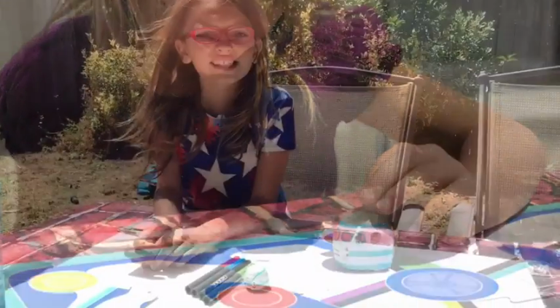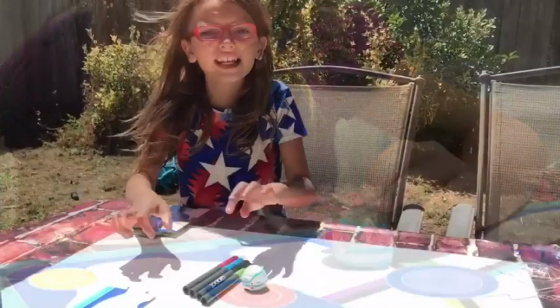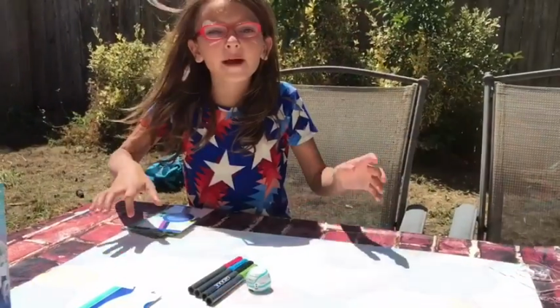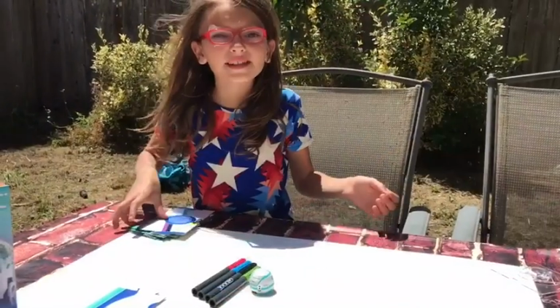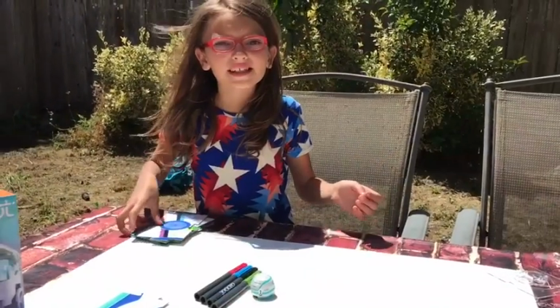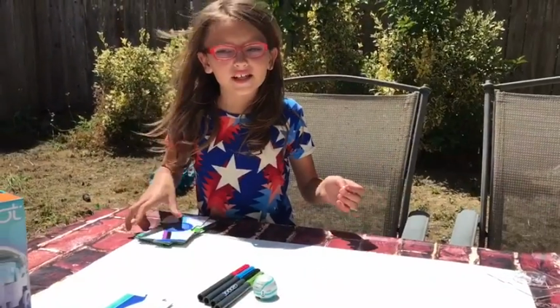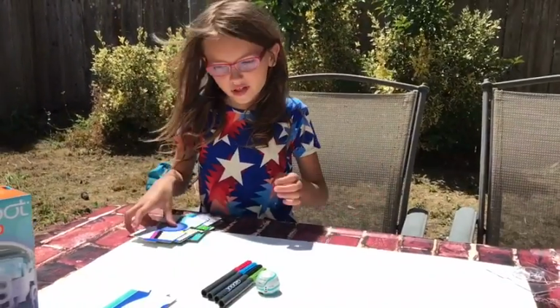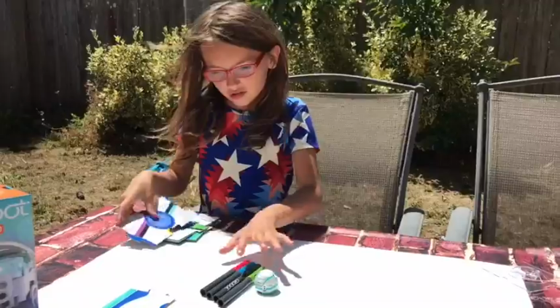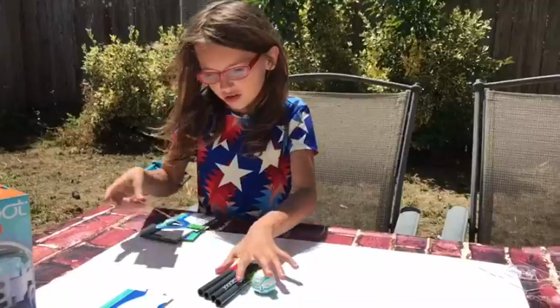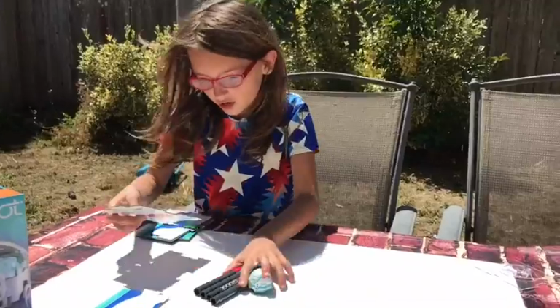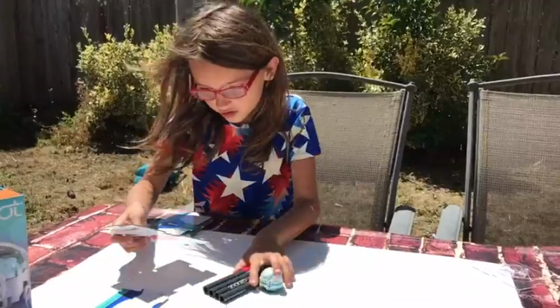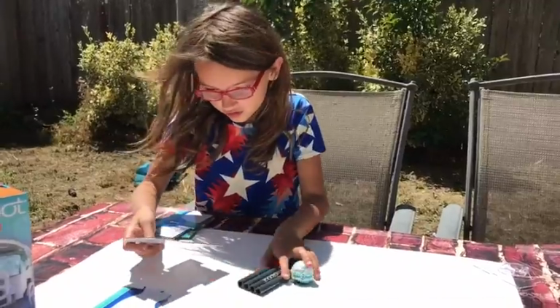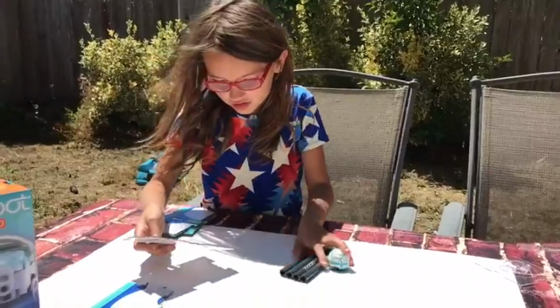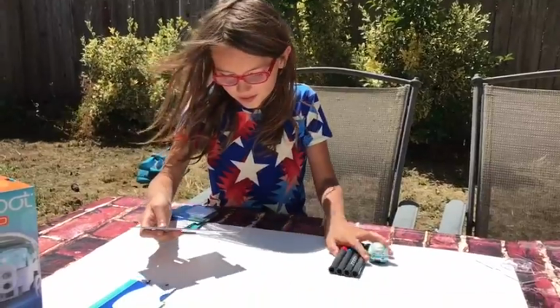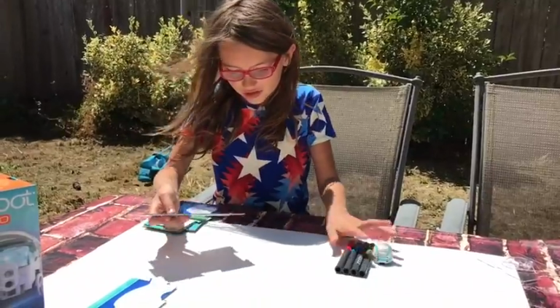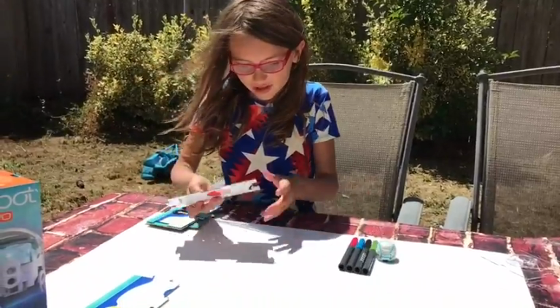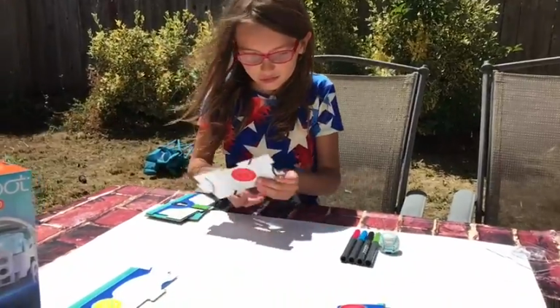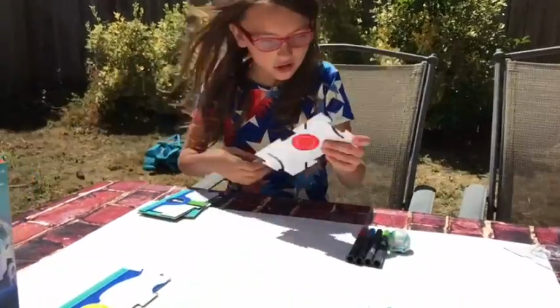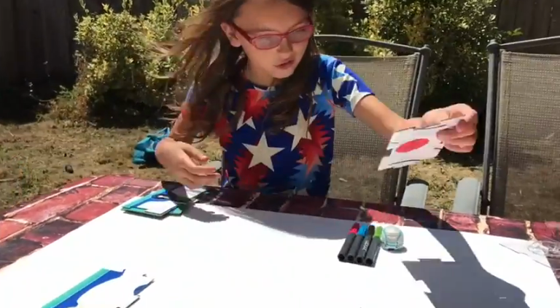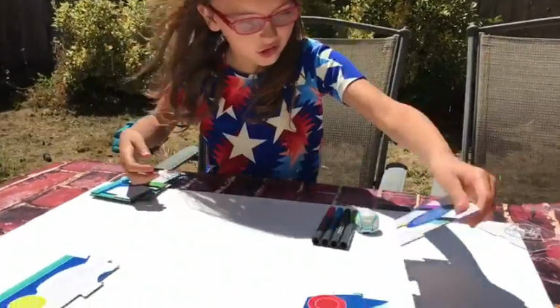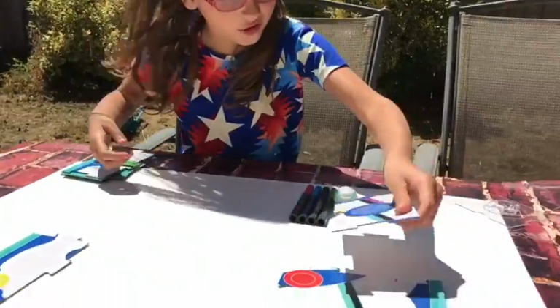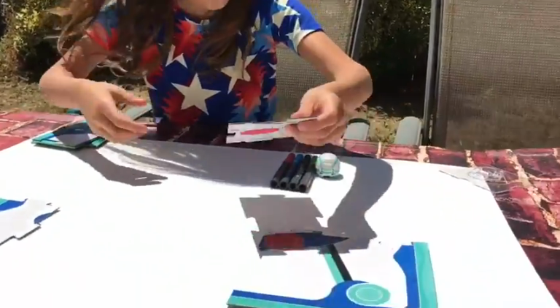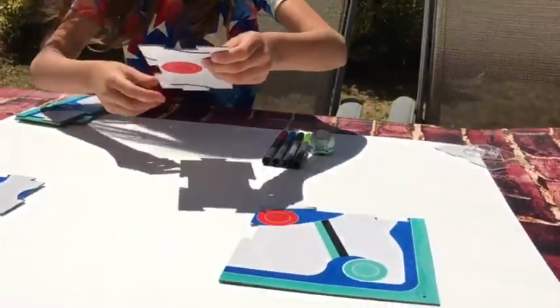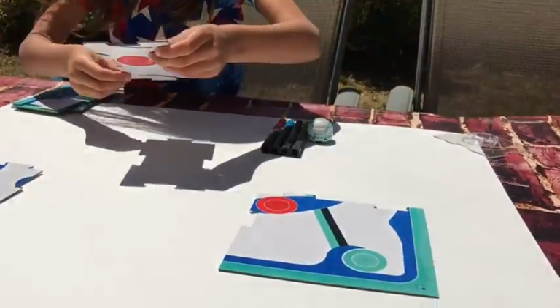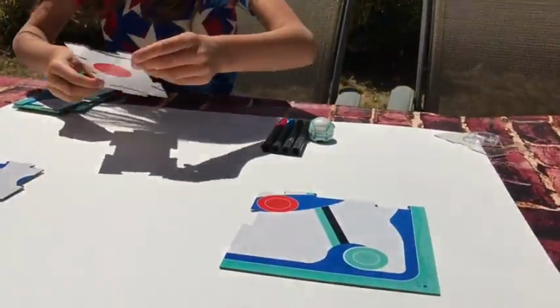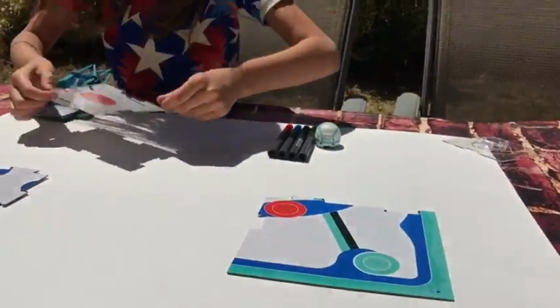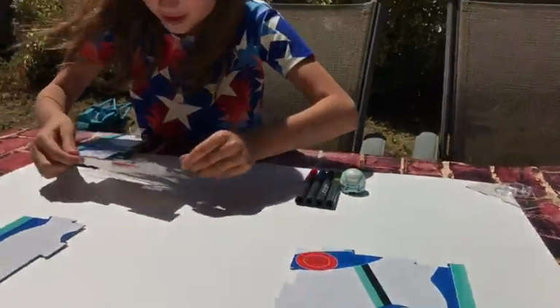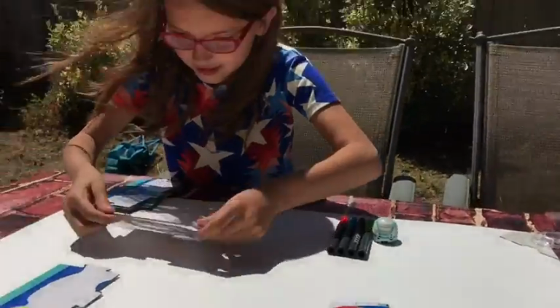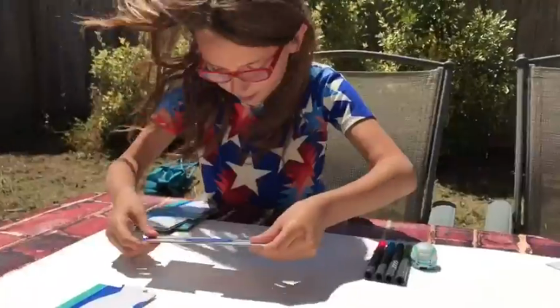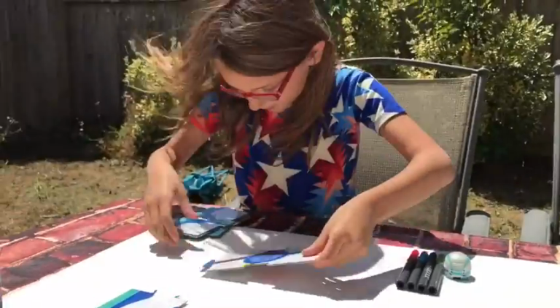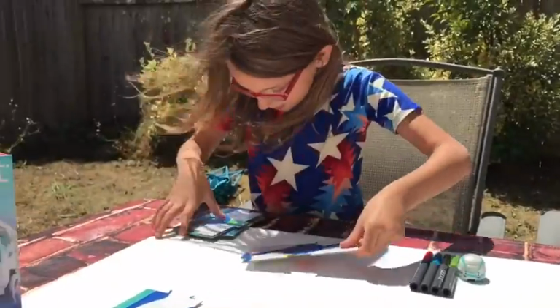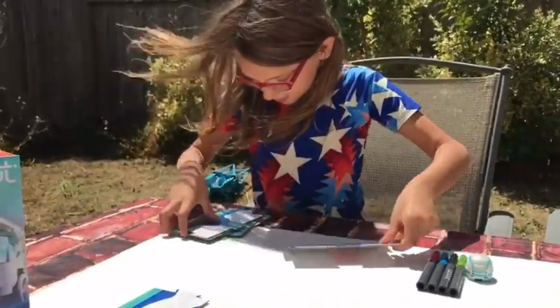Starting out is as easy as one, two, three. You can either use the puzzle that comes with this or draw your own. Right now I'm going to set up the puzzle.